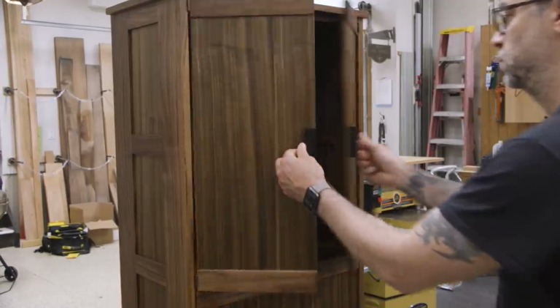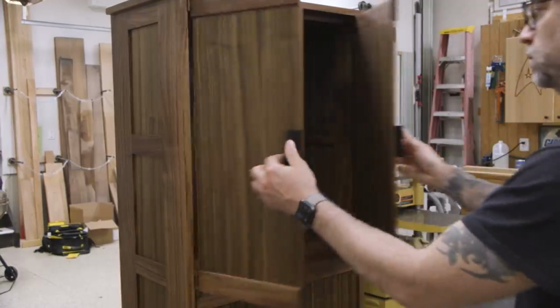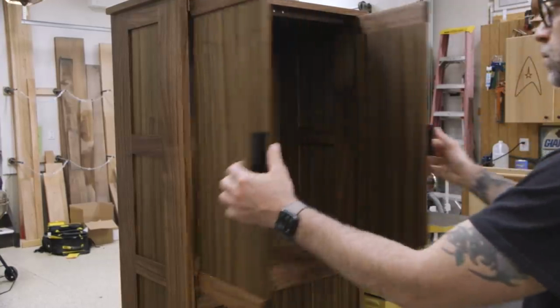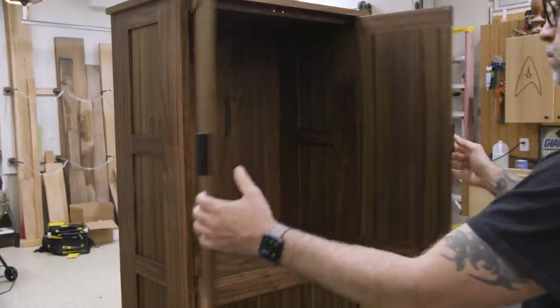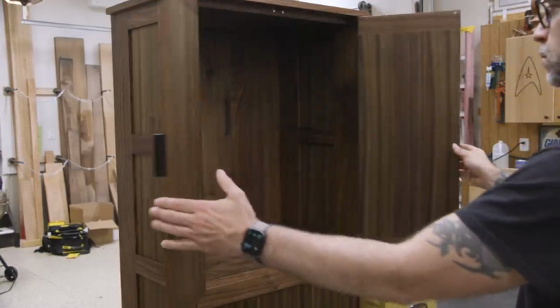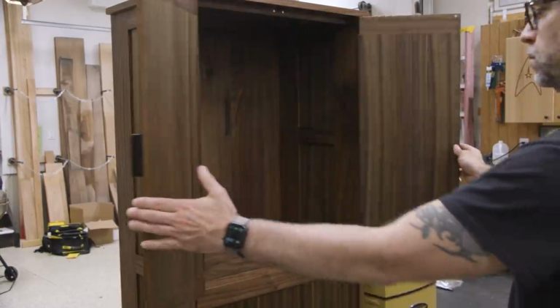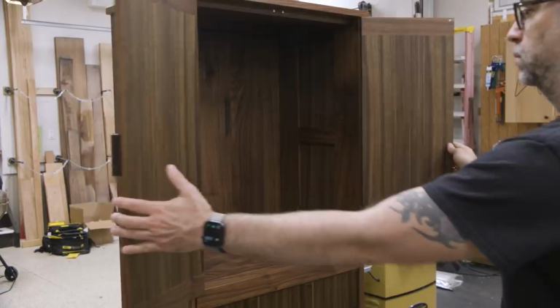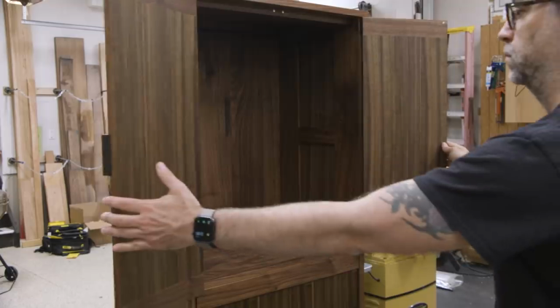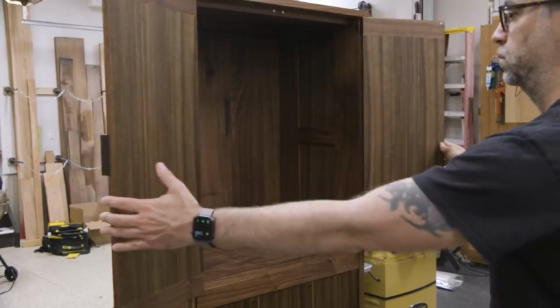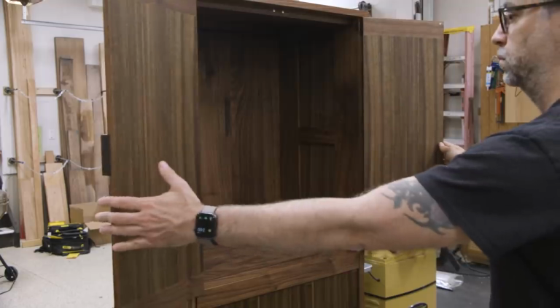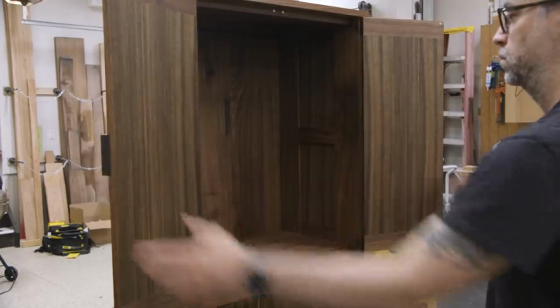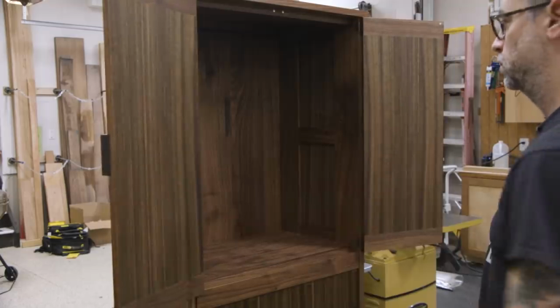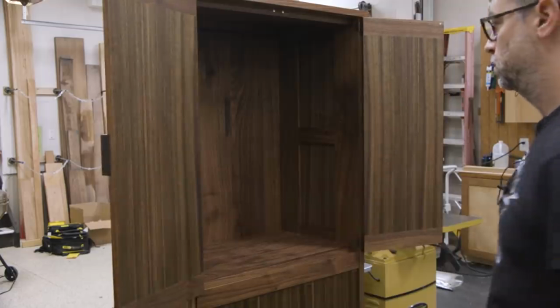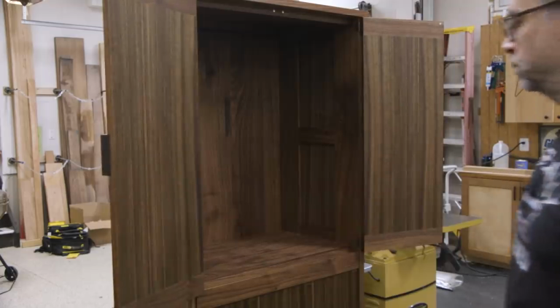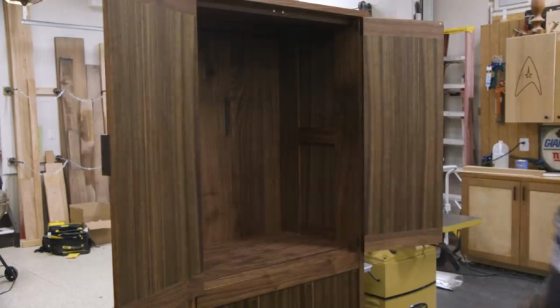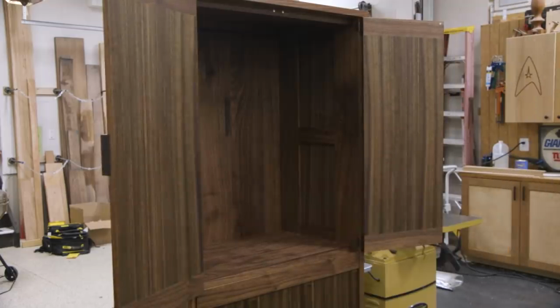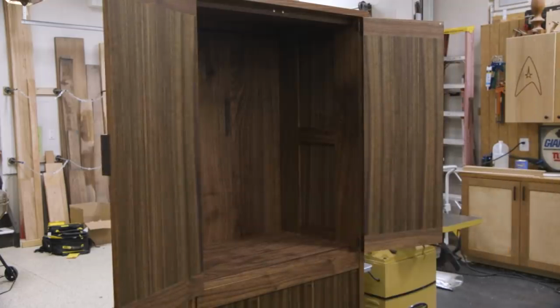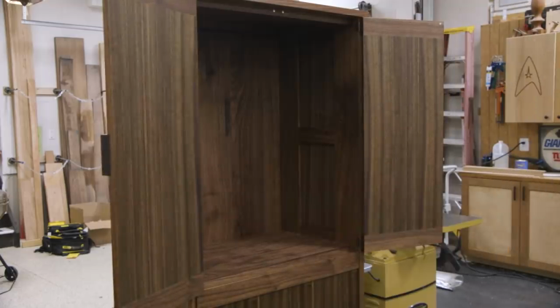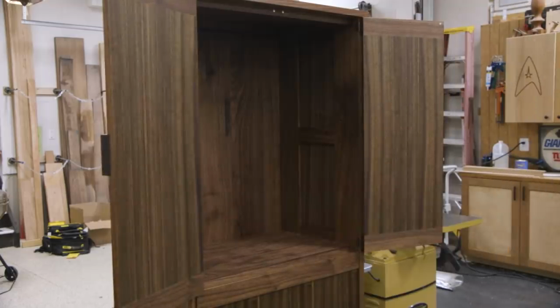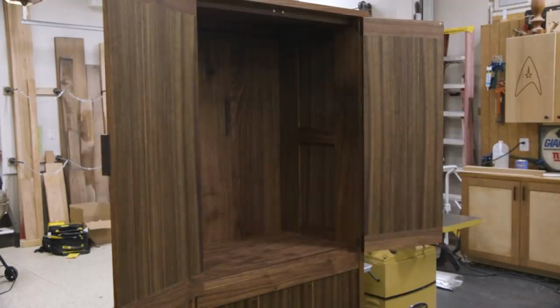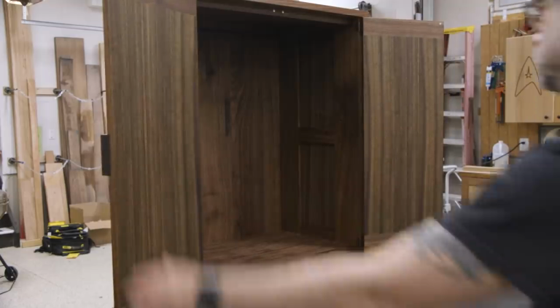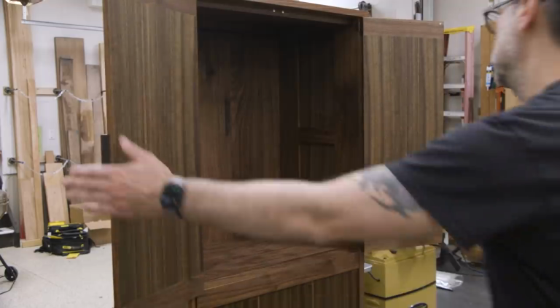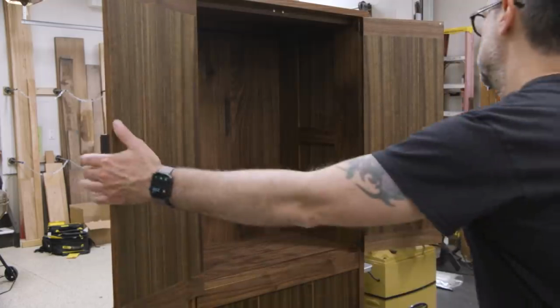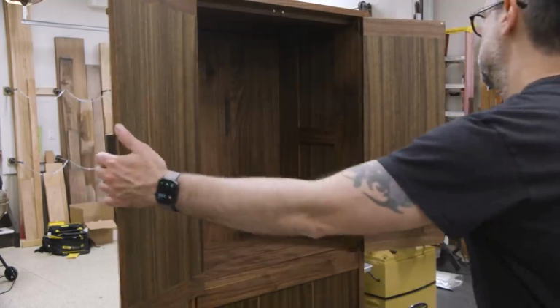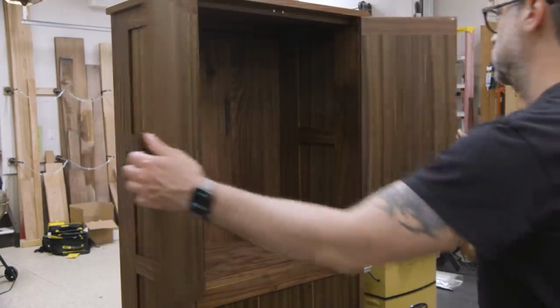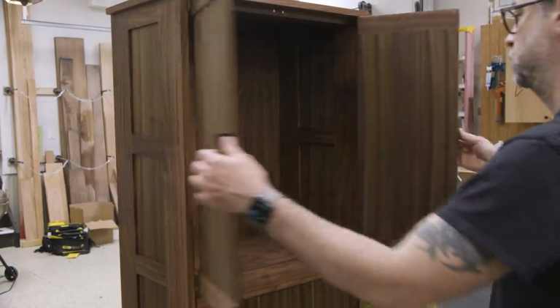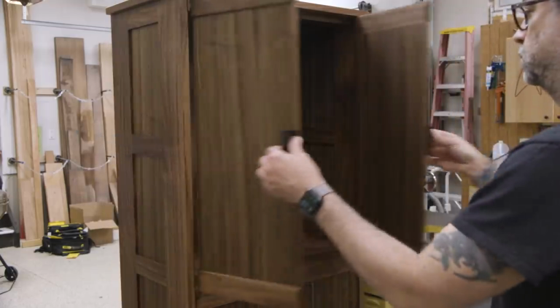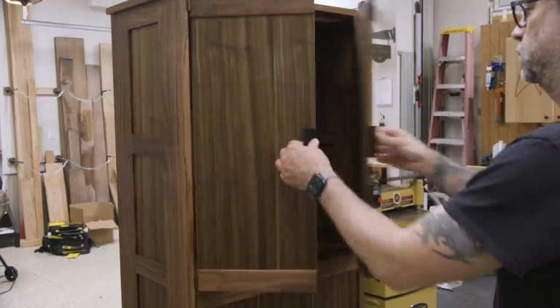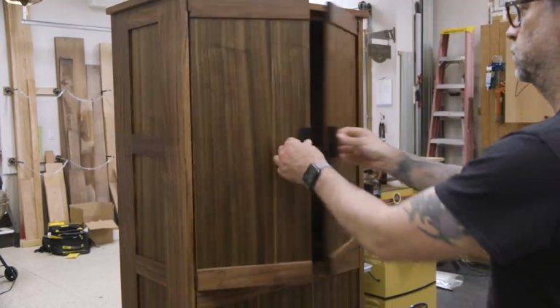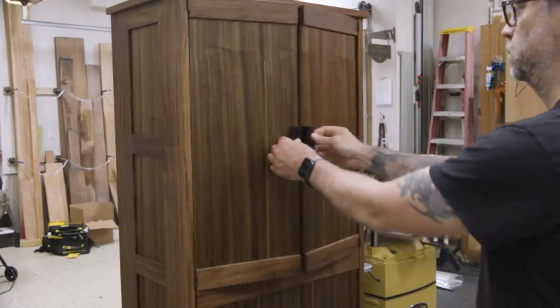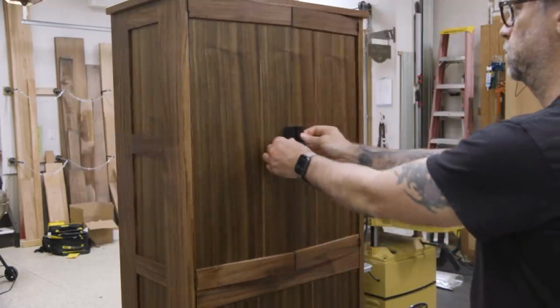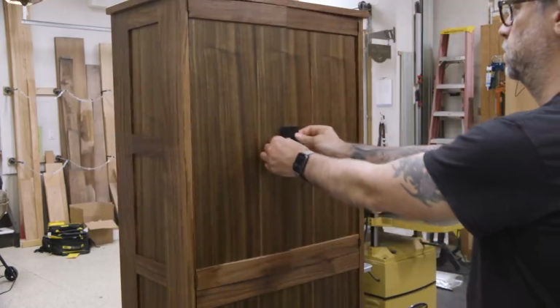This project has walnut for days, featuring quarter-sawn Queensland Walnut veneered panels and black walnut rails and stiles. I spent a lot of time and effort to make the grain align throughout this piece. By the end of it, I kind of hated myself. The top compartment is a basic cabinet with a single adjustable shelf and small magnets were used to hold the doors closed.